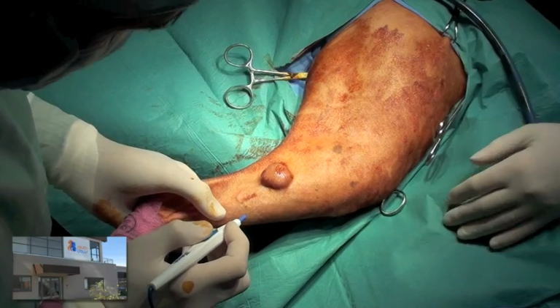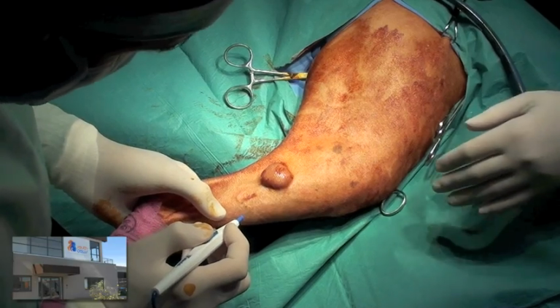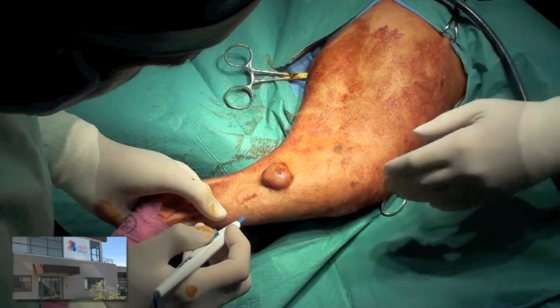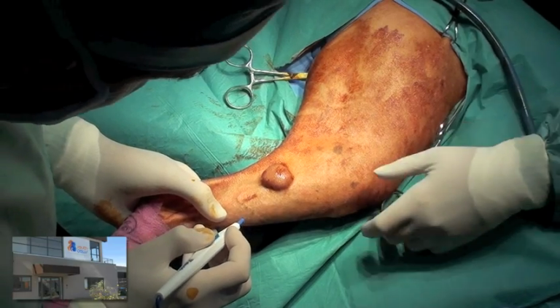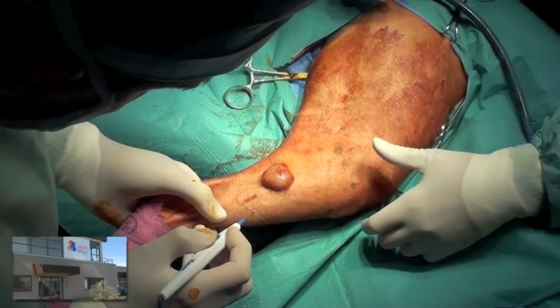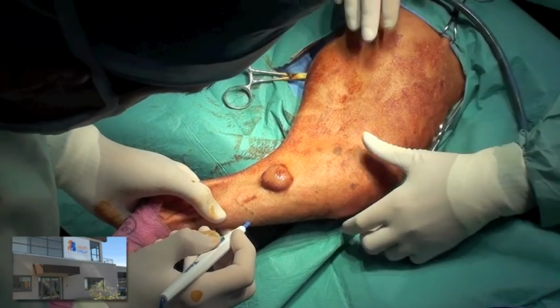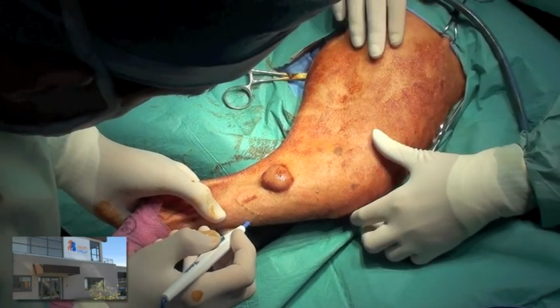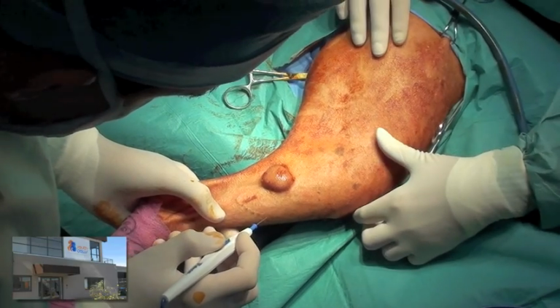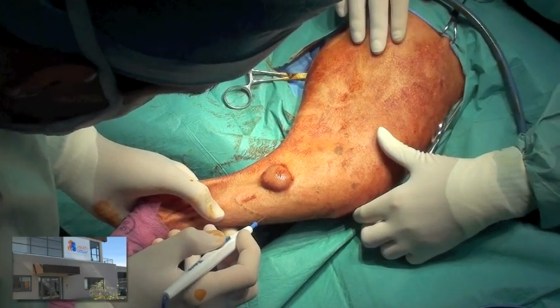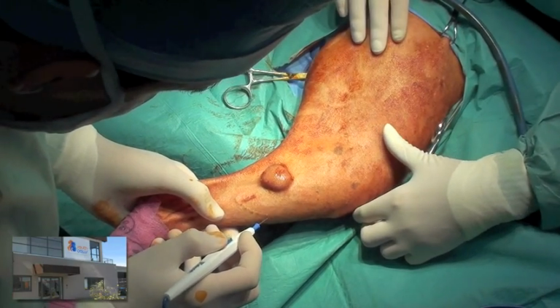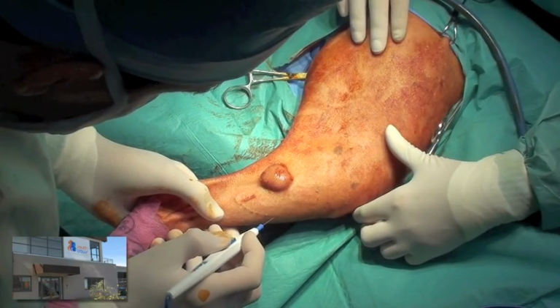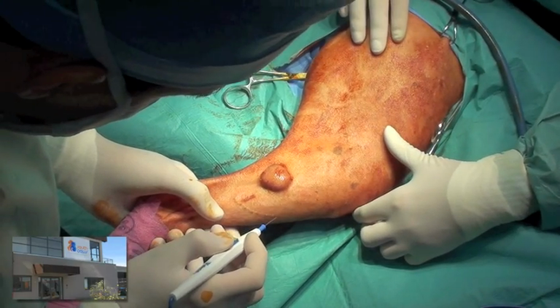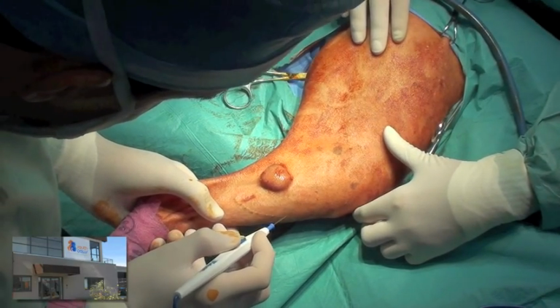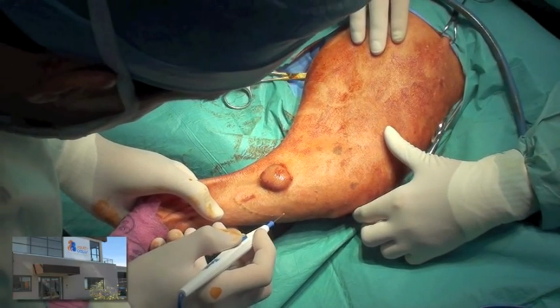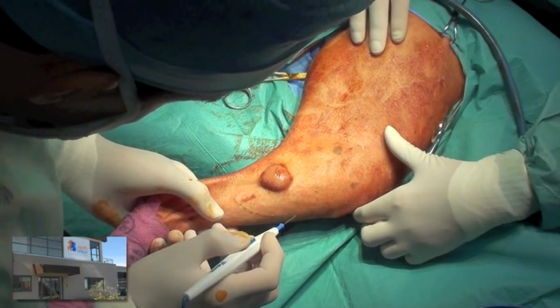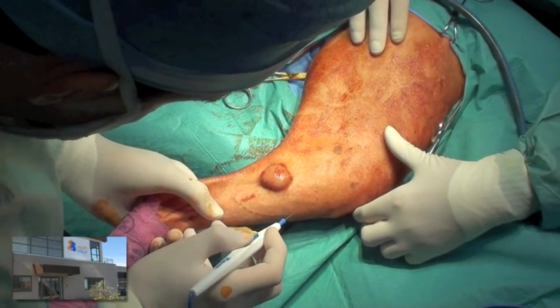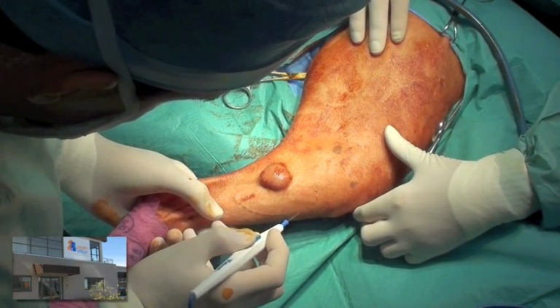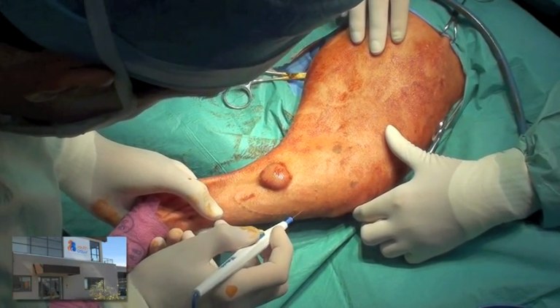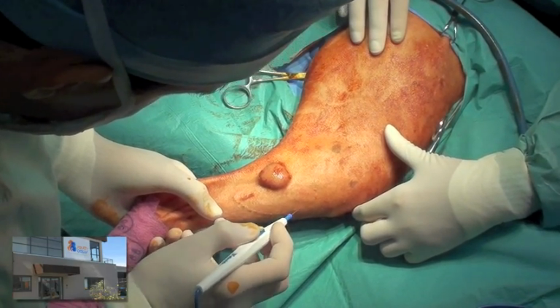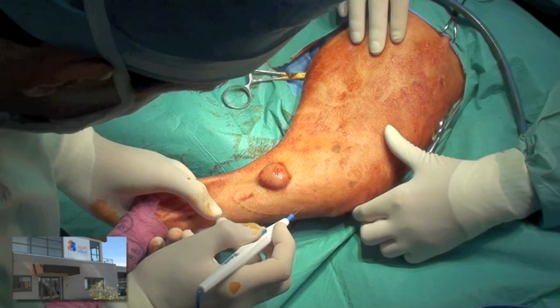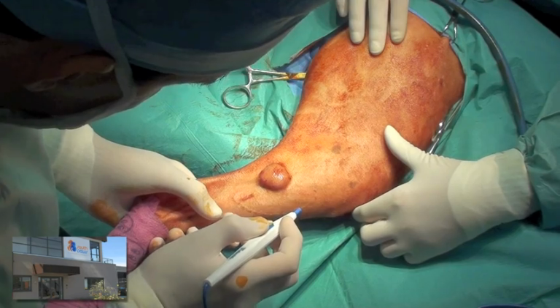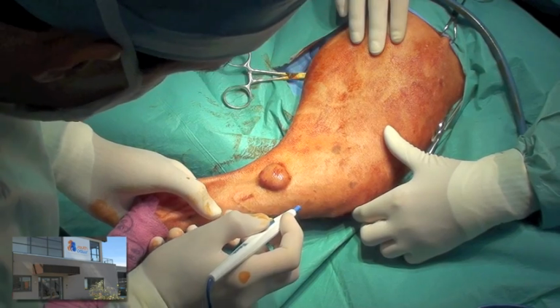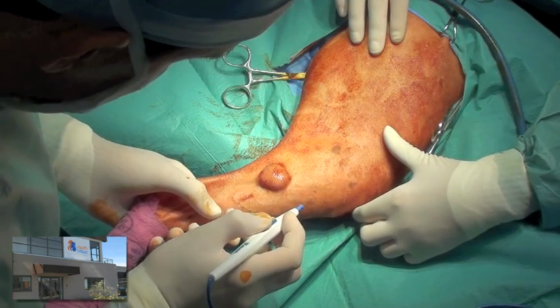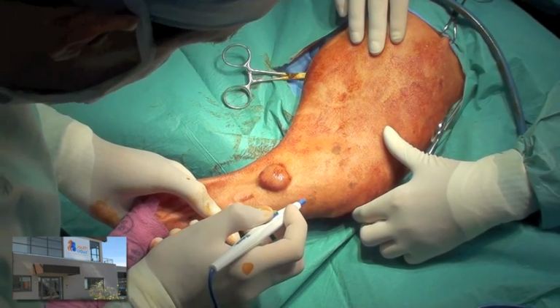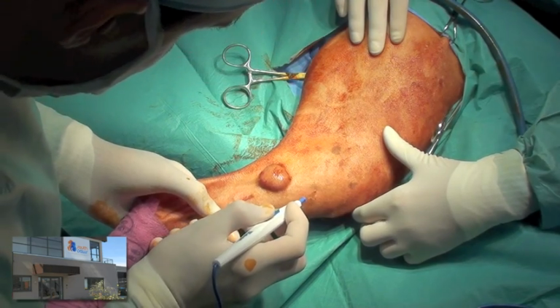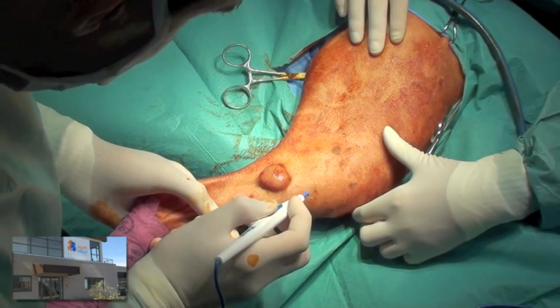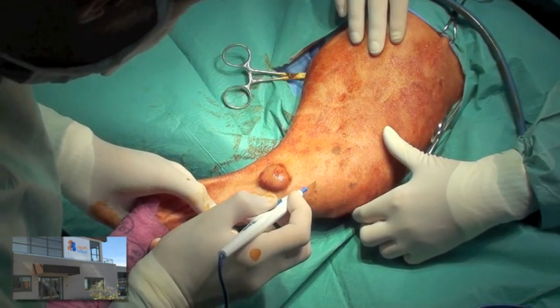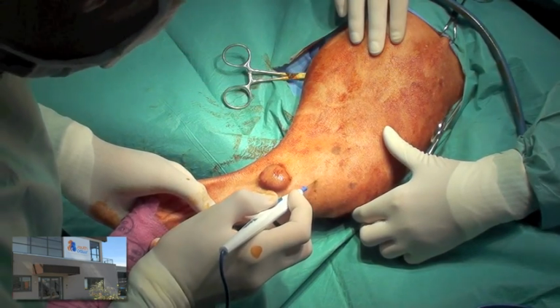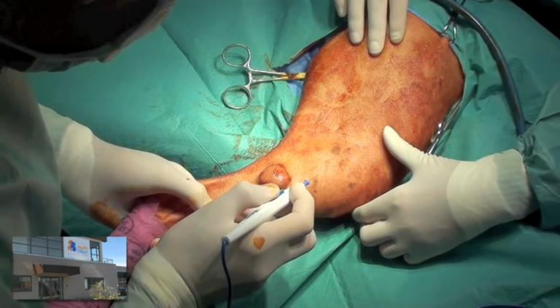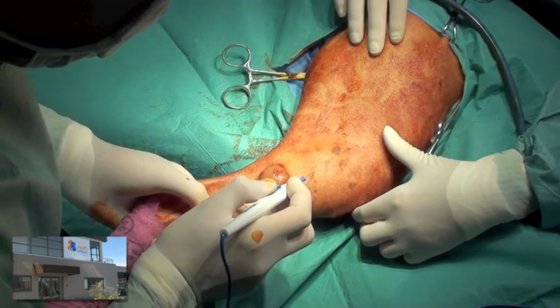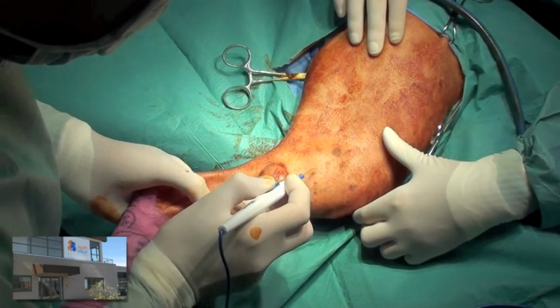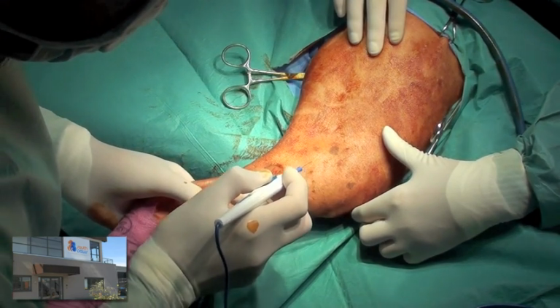The proposed surgical margin at three centimeters away from the primary tumor is marked using electrocautery.